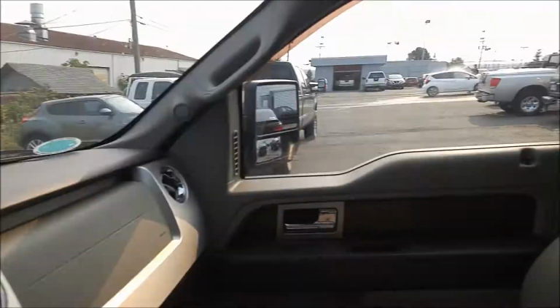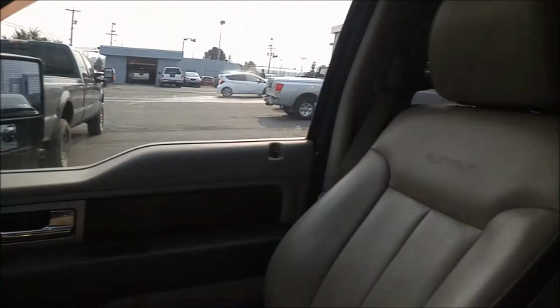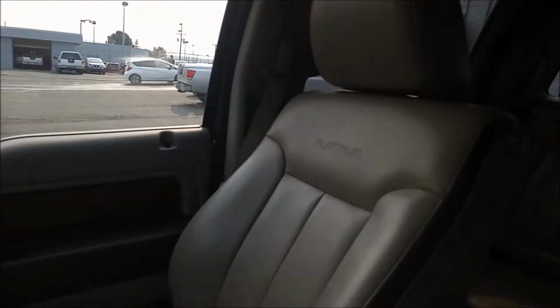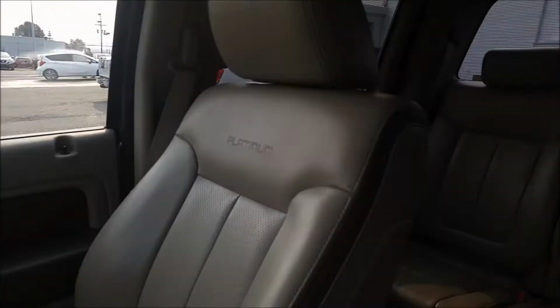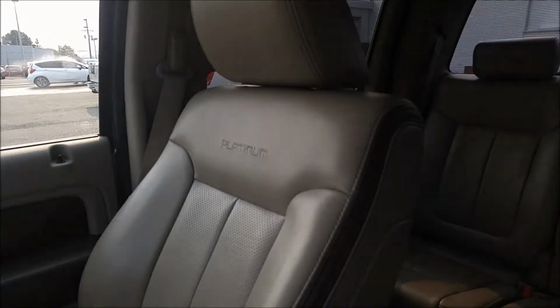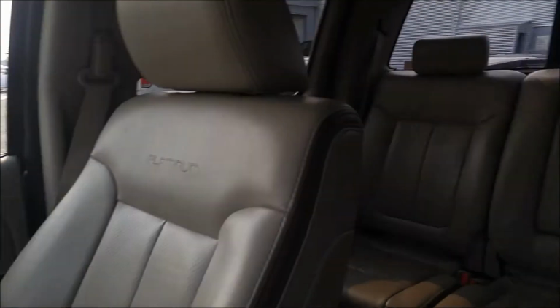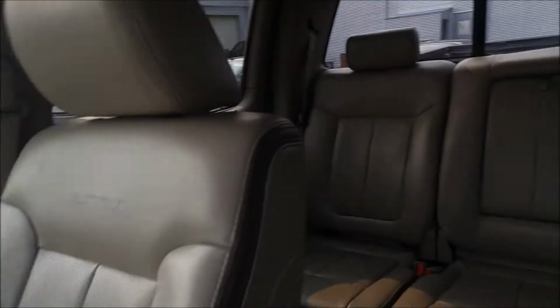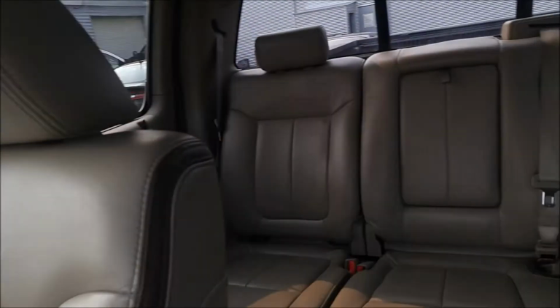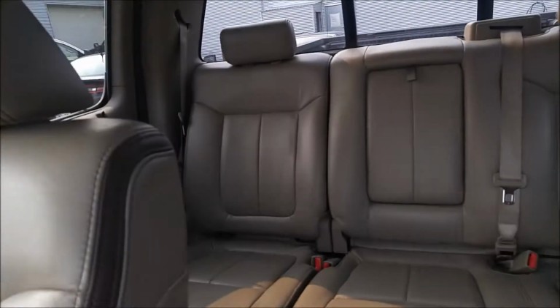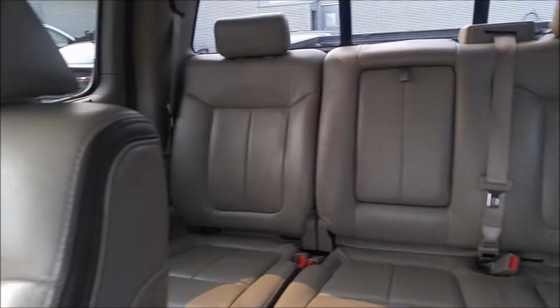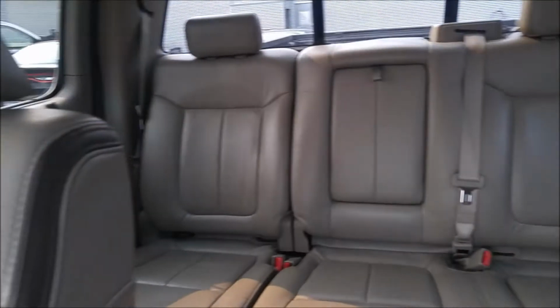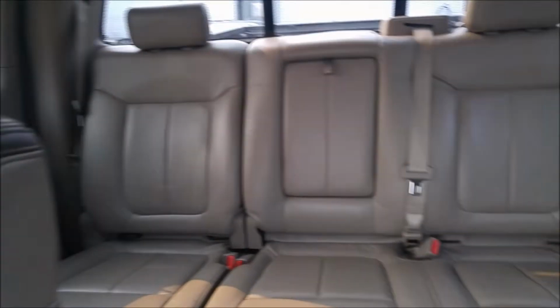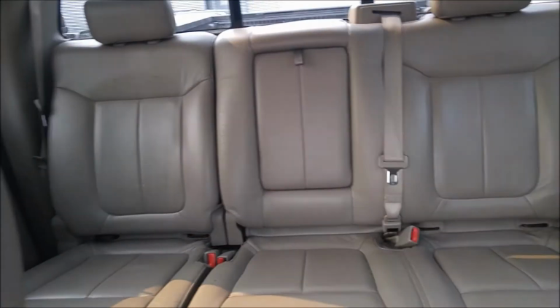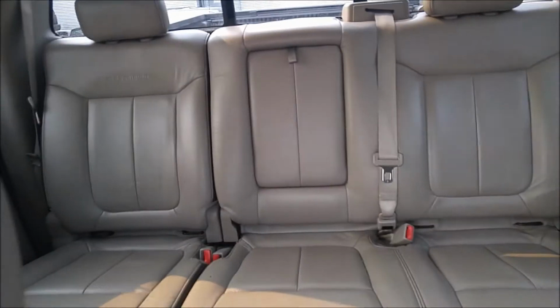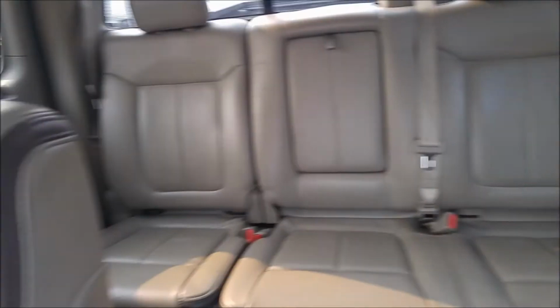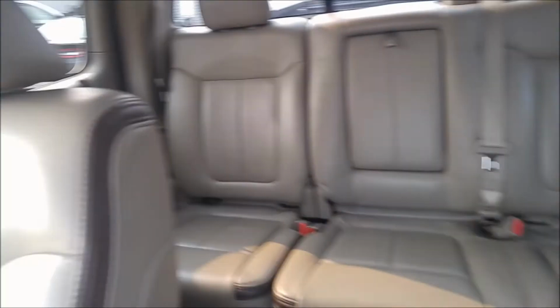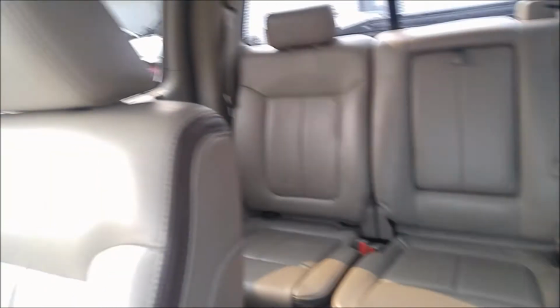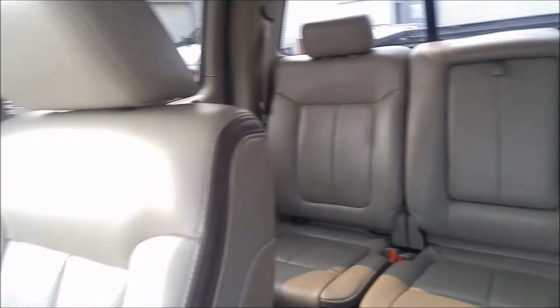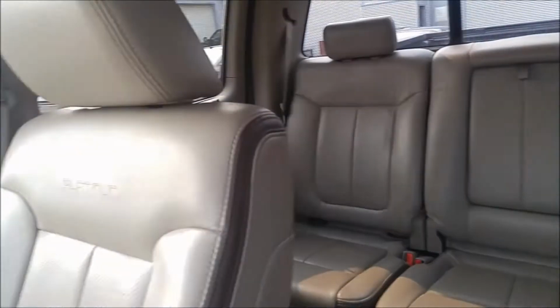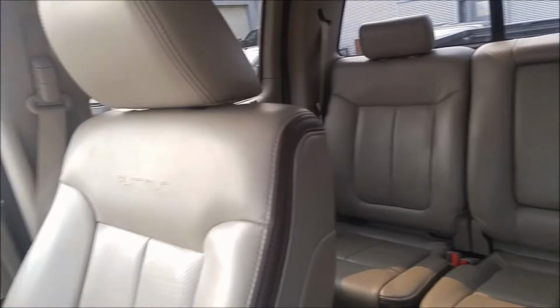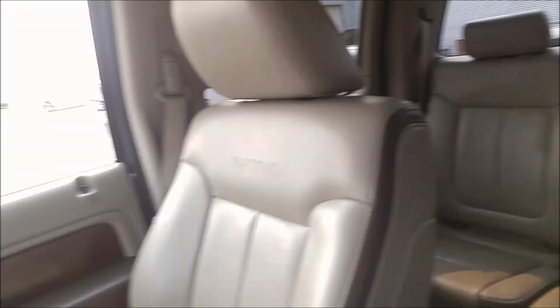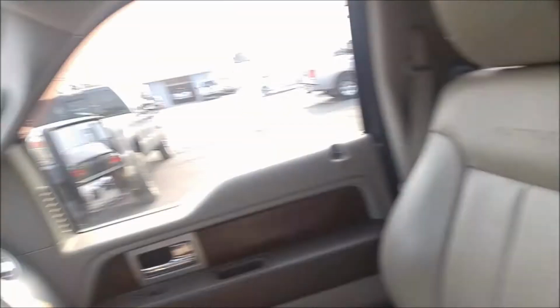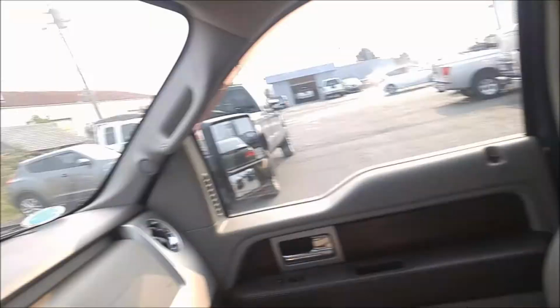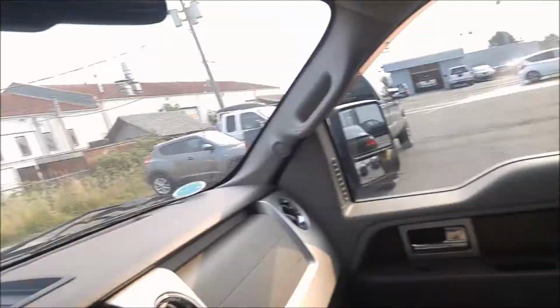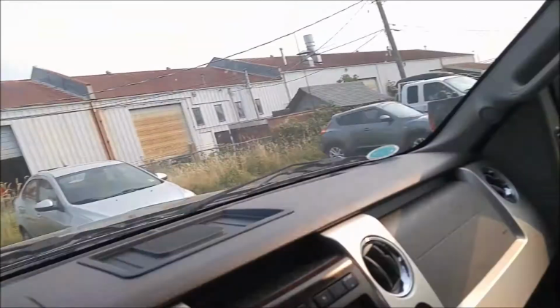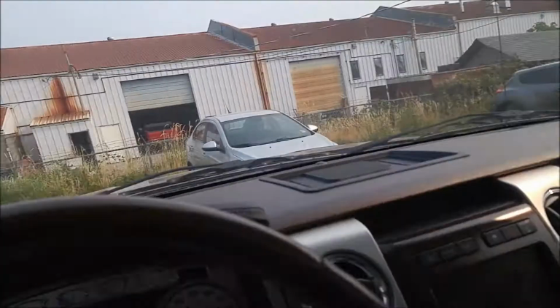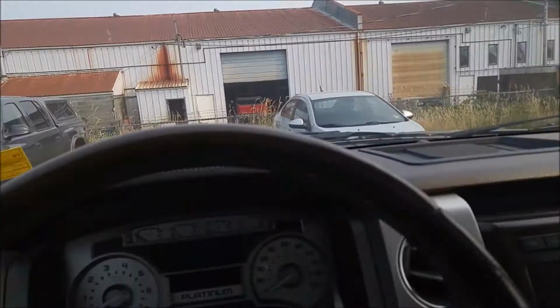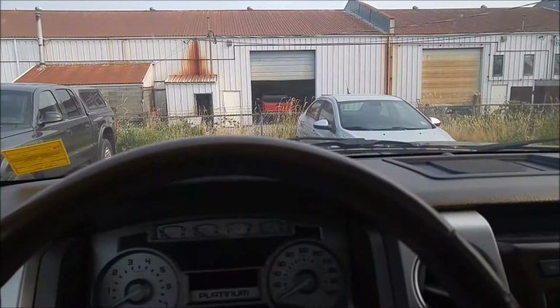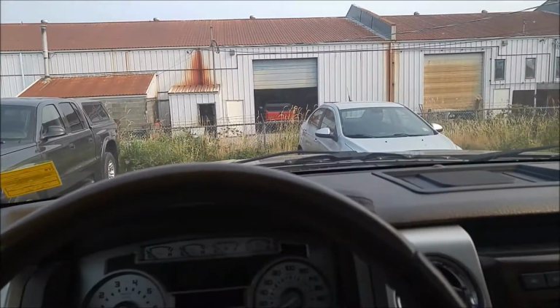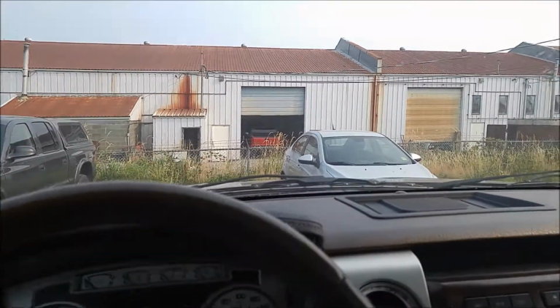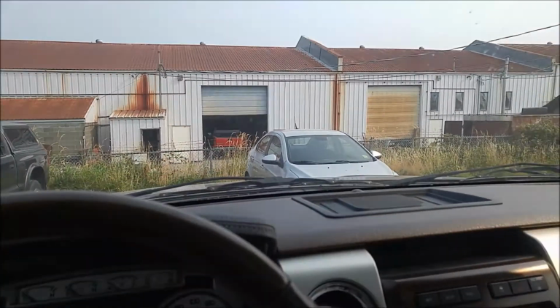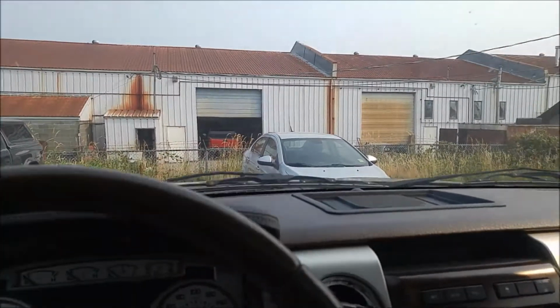Beautiful weather interior. Very easy to clean. Very, very sharp interior.